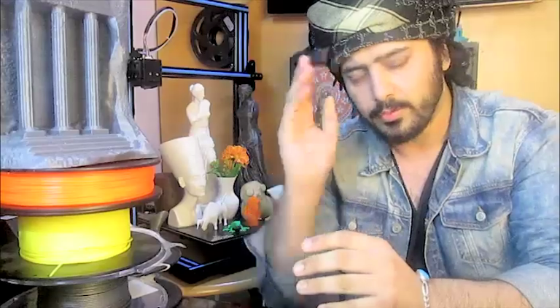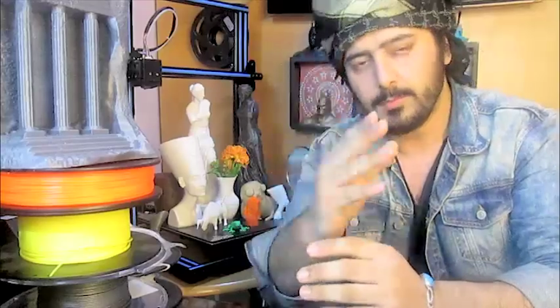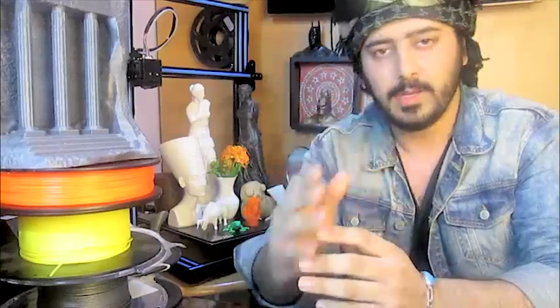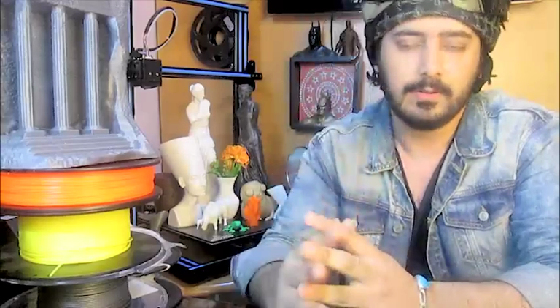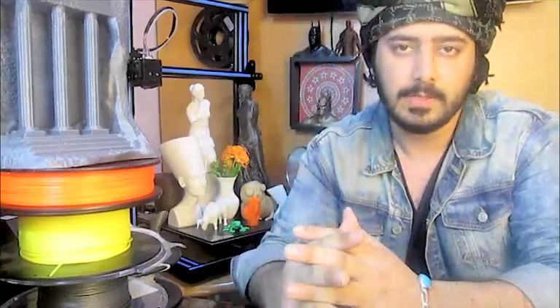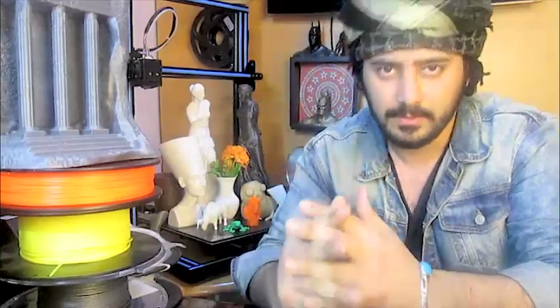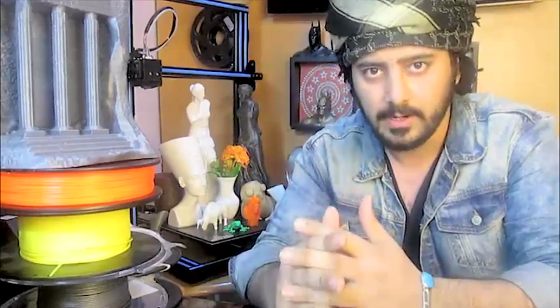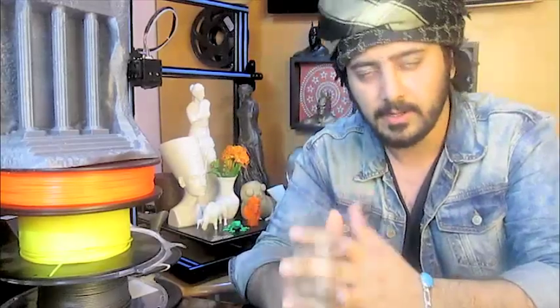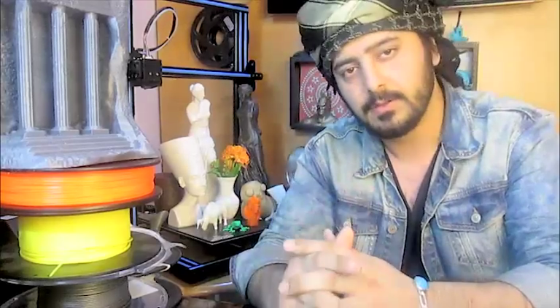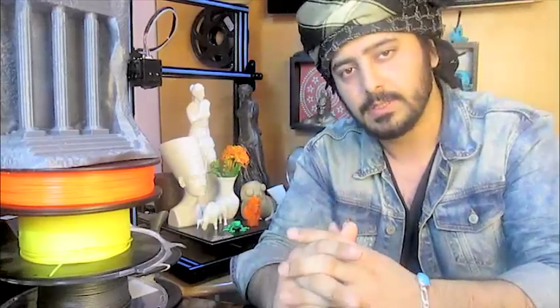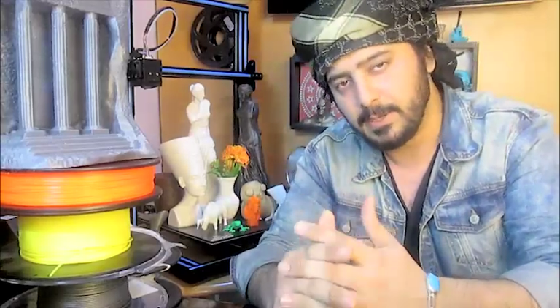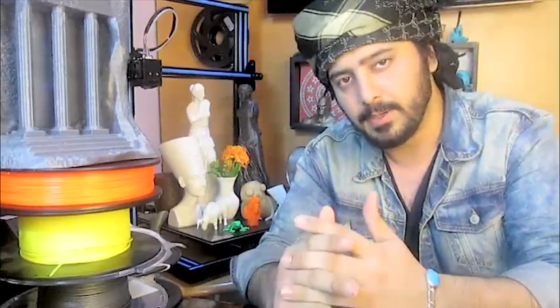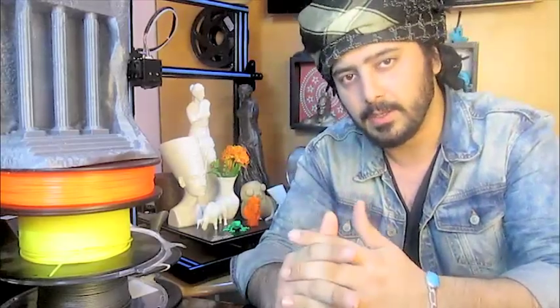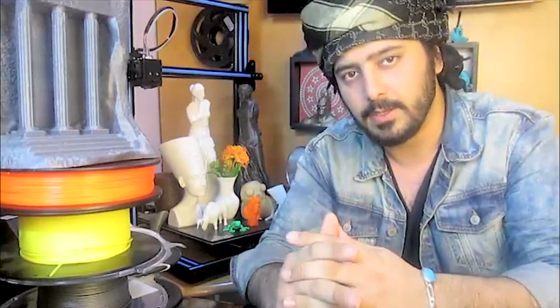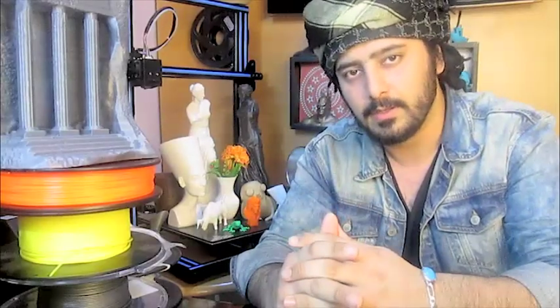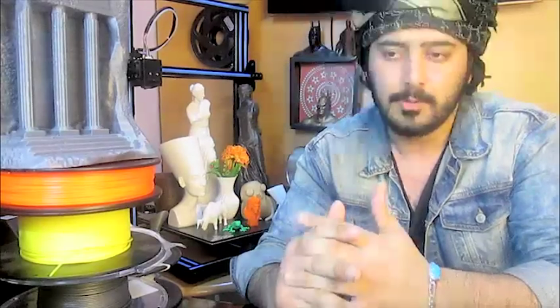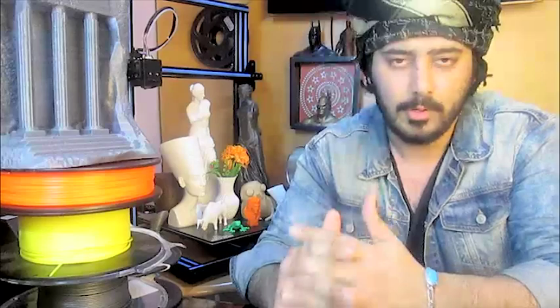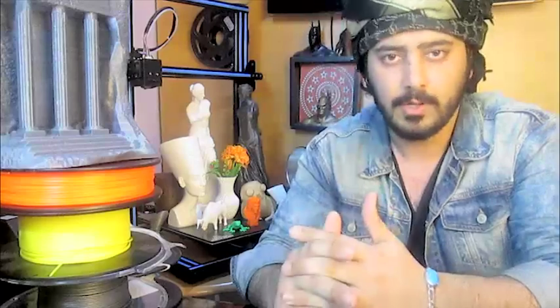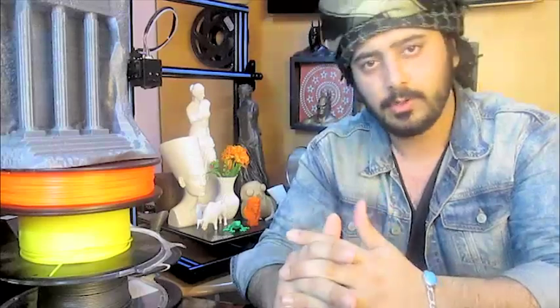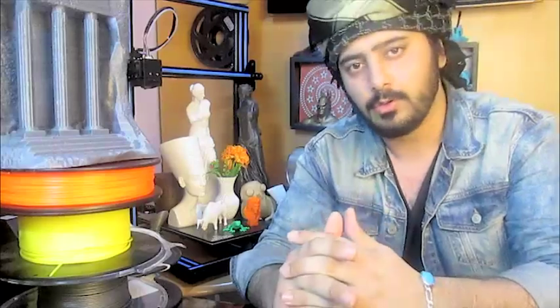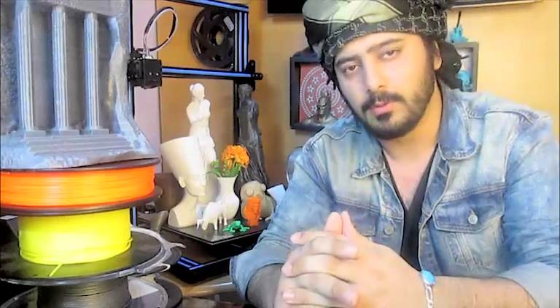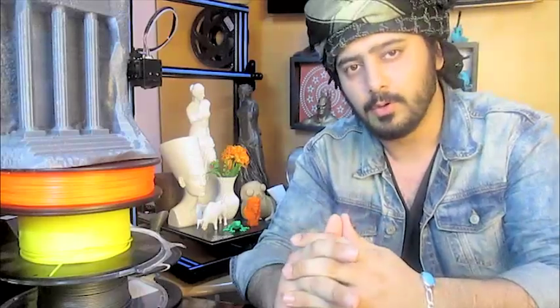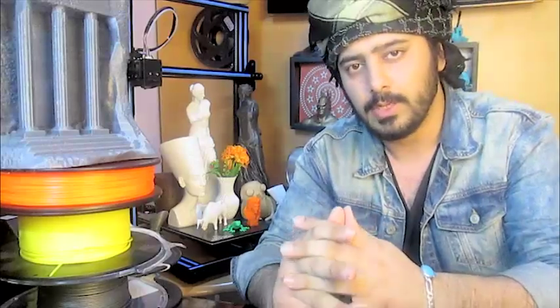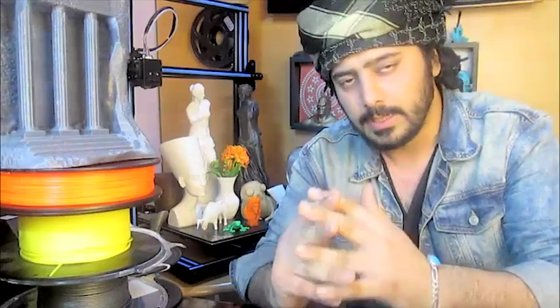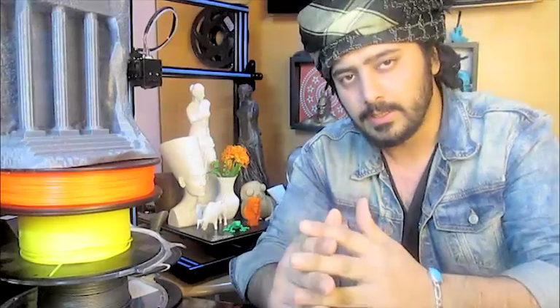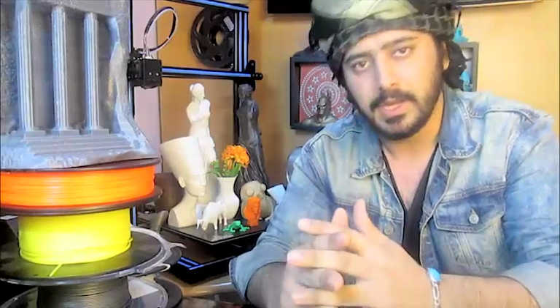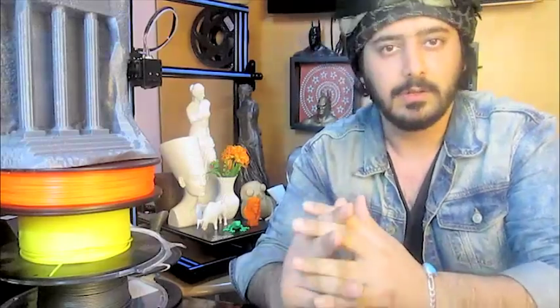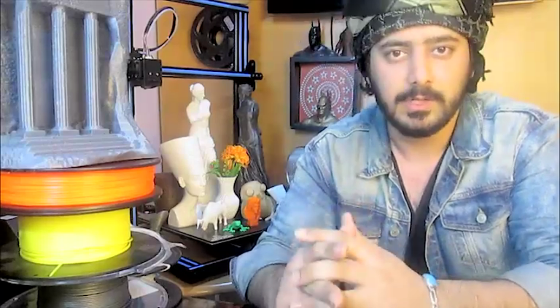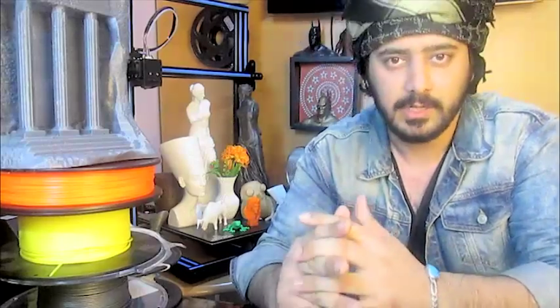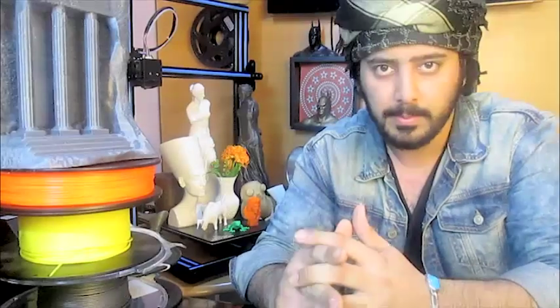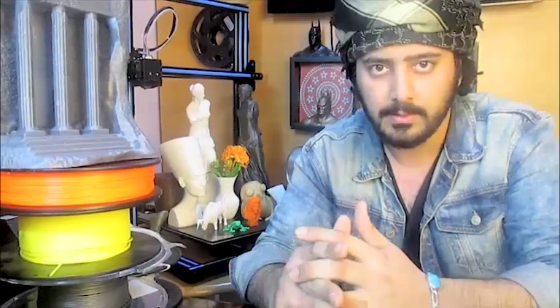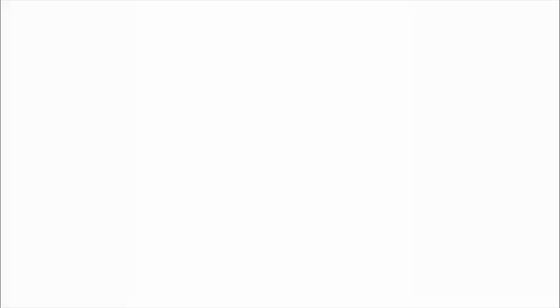What's up guys, this is Tarek here, the 3D Printing Geek. Today we are going to talk about the Geethree A30 3D printer.